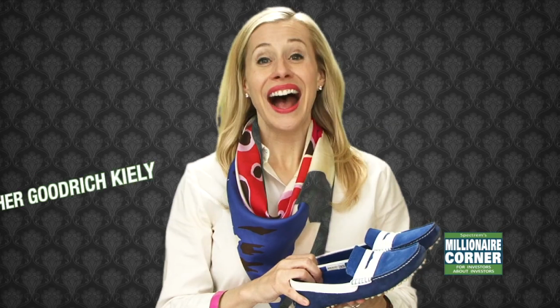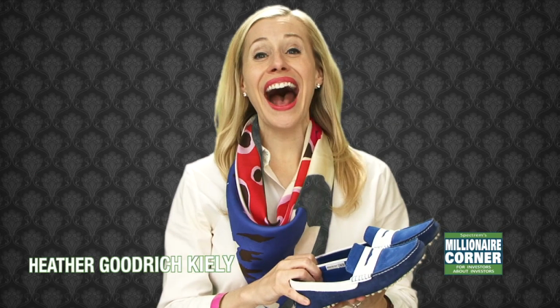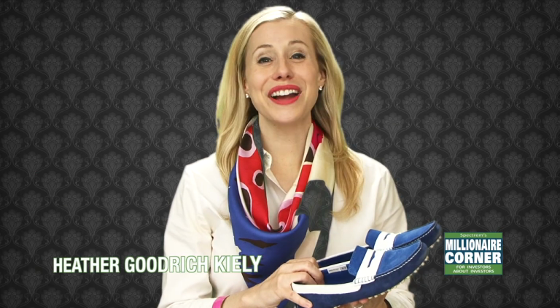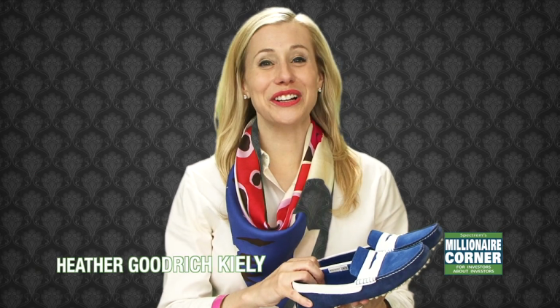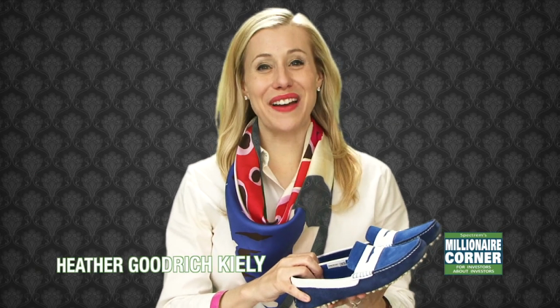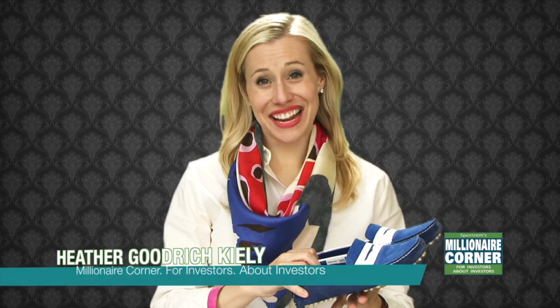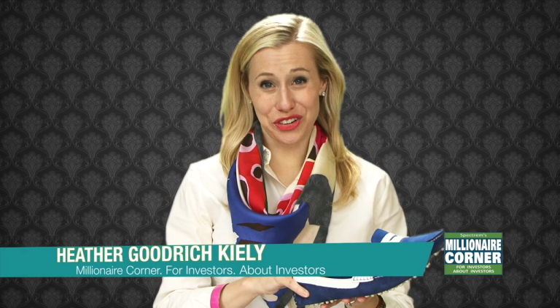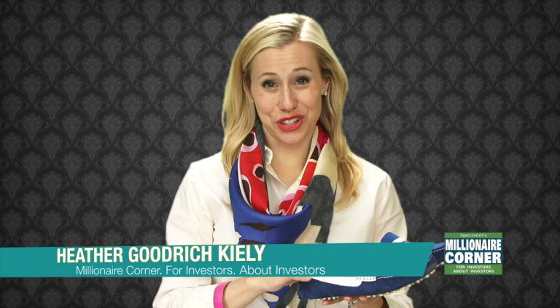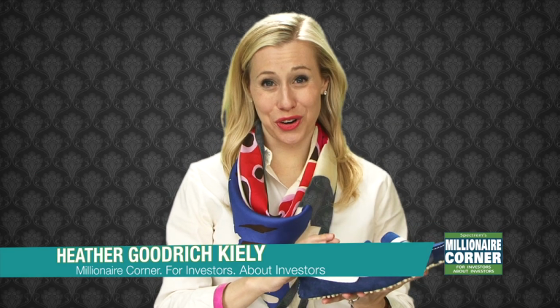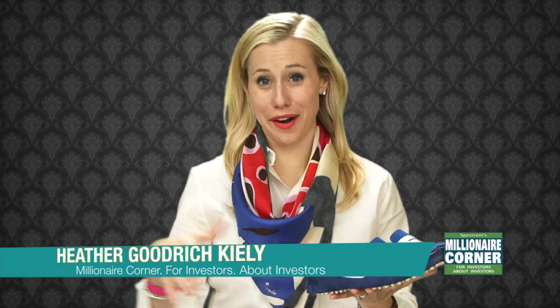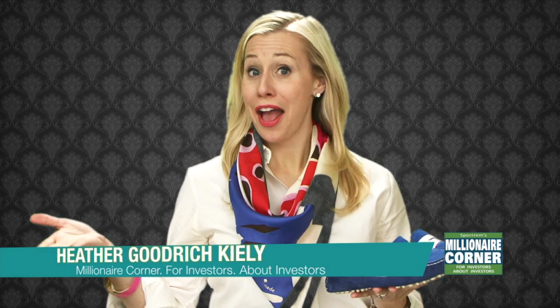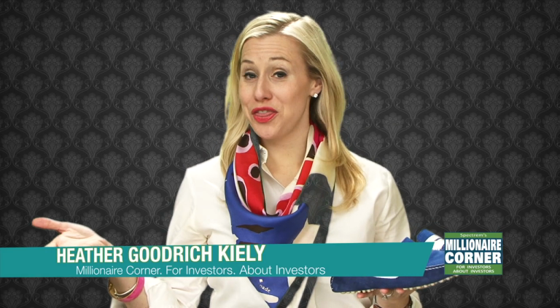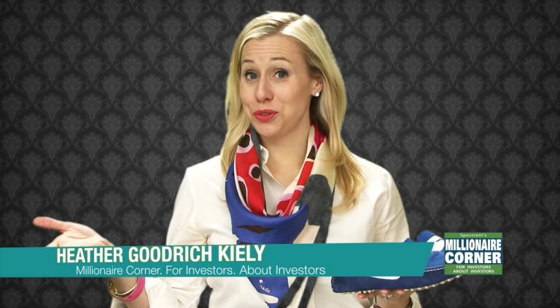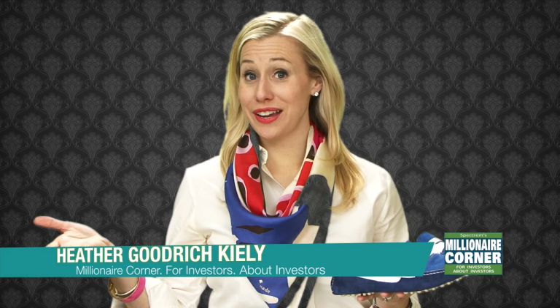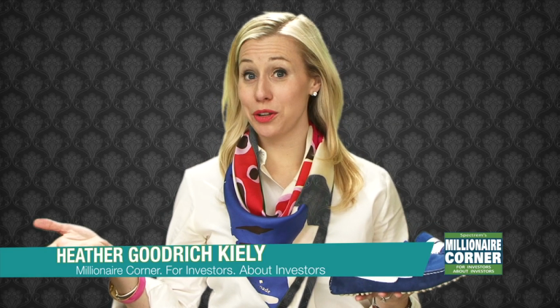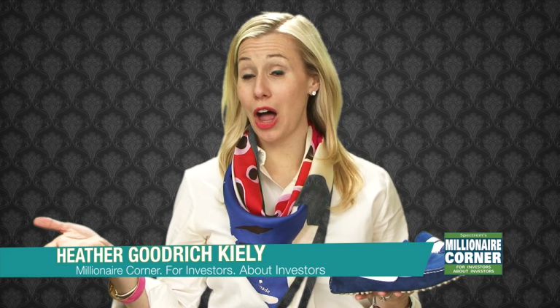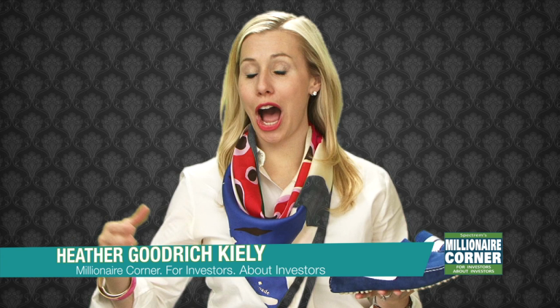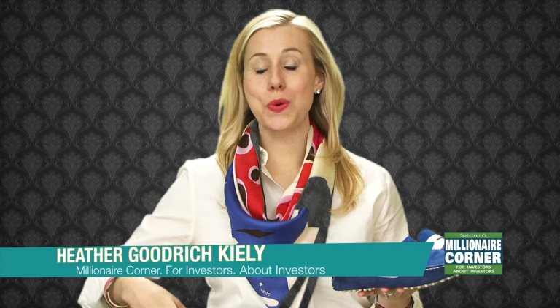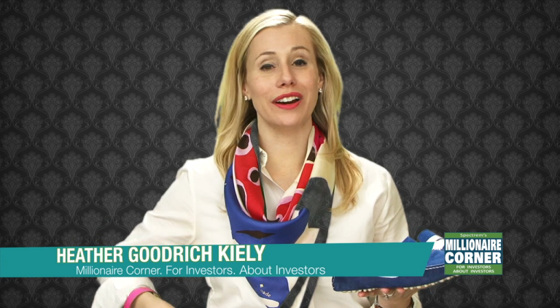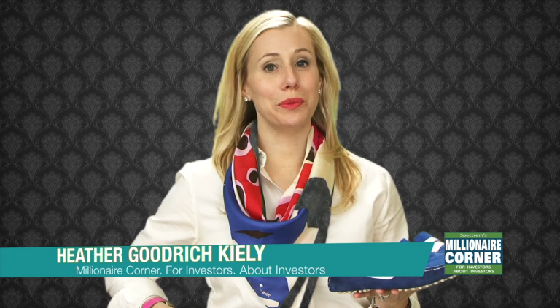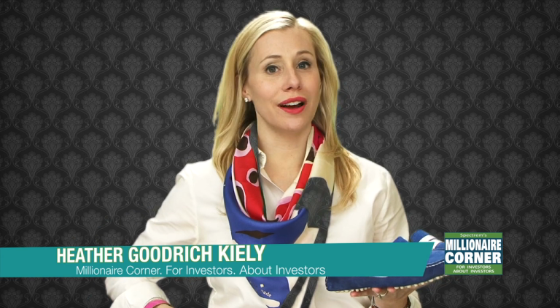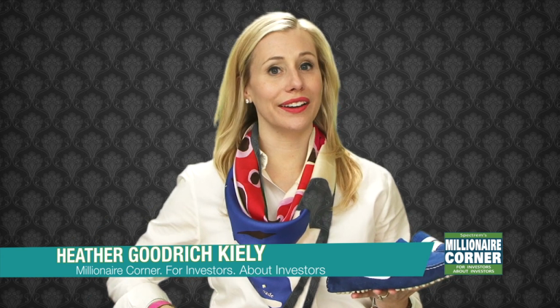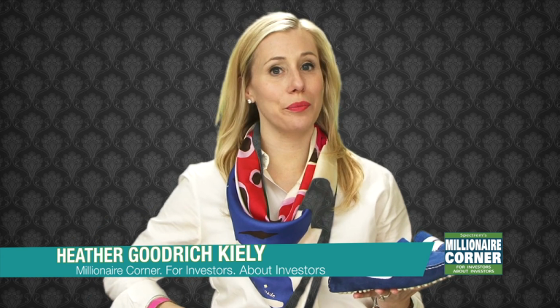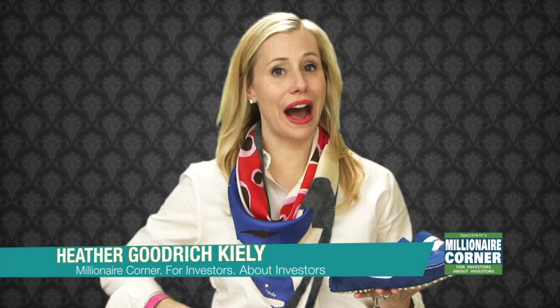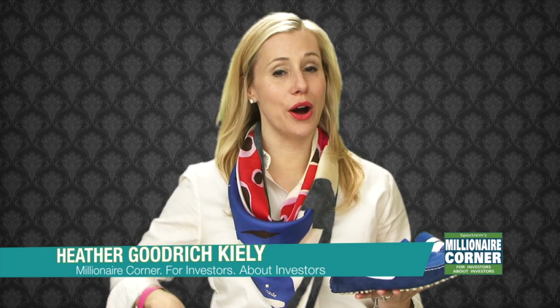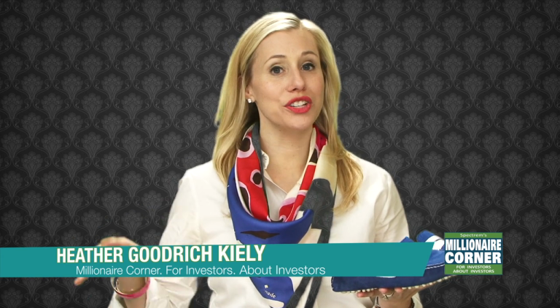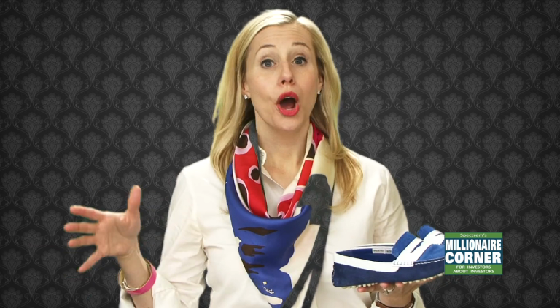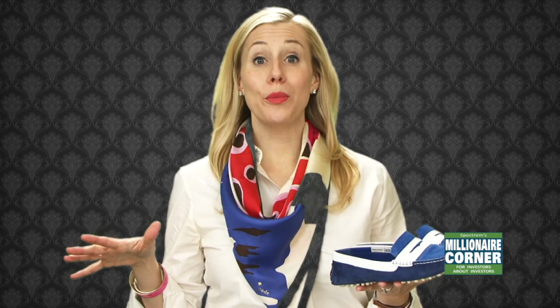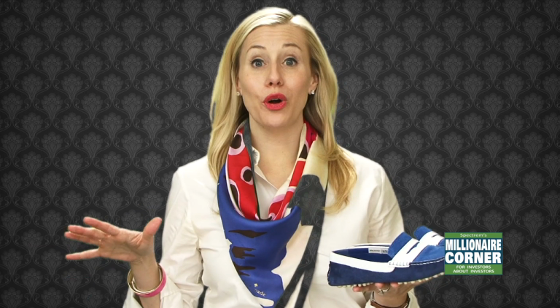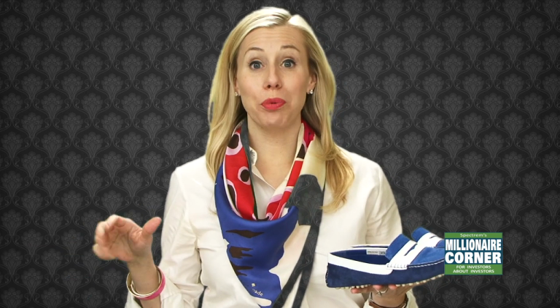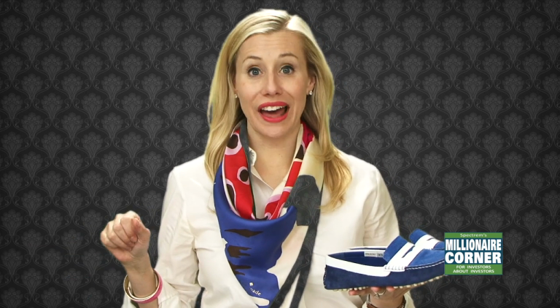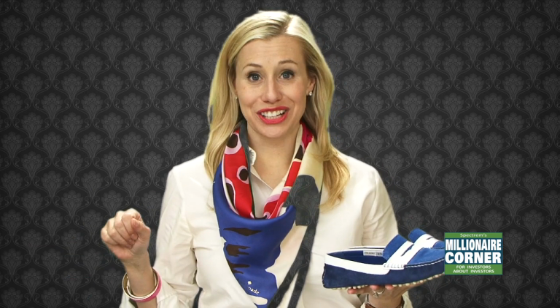Hi, welcome back to Heather's Couture Corner. This week on the blog, we are going to be talking about Manolo Blahniks.